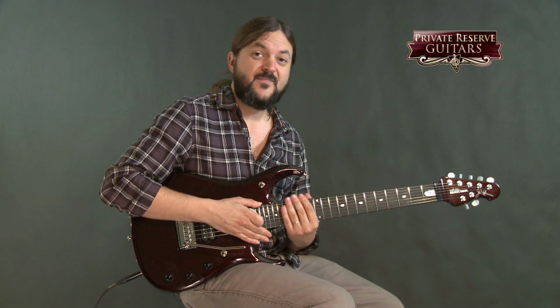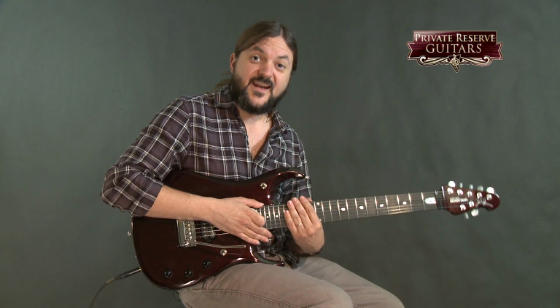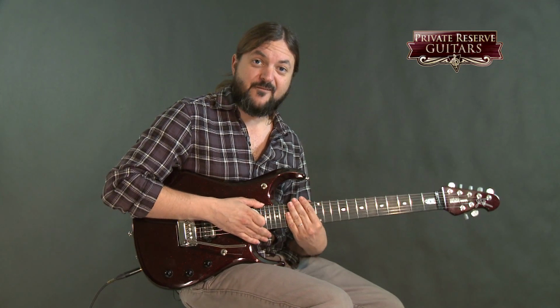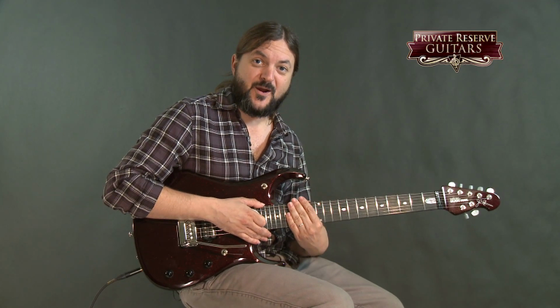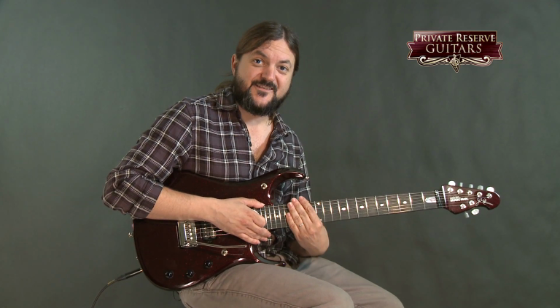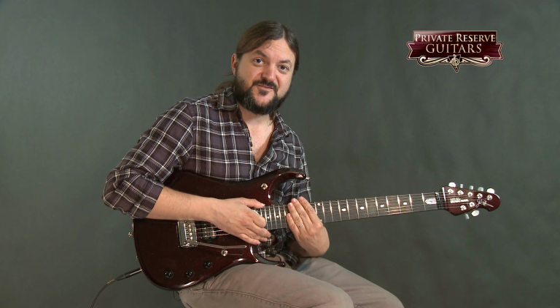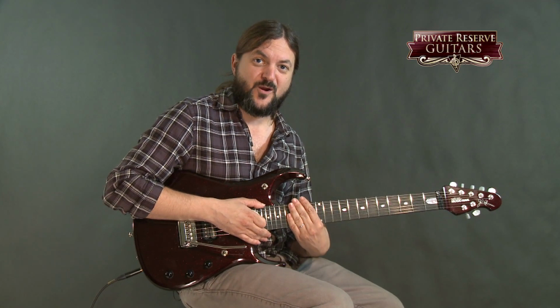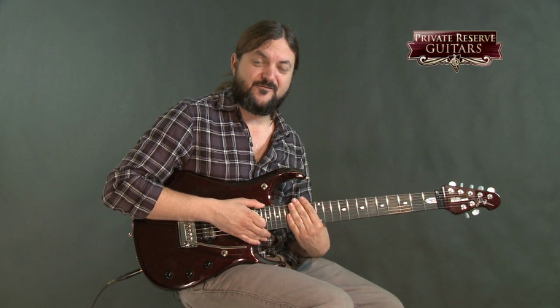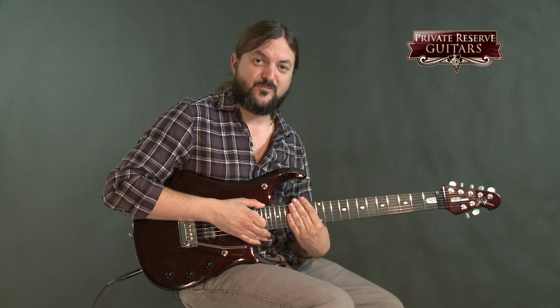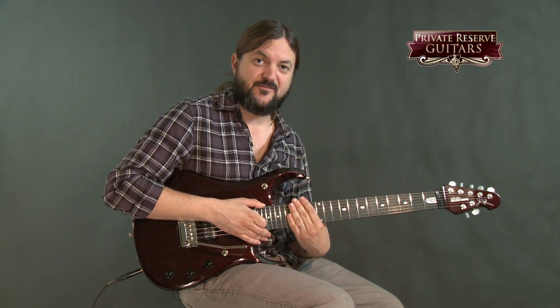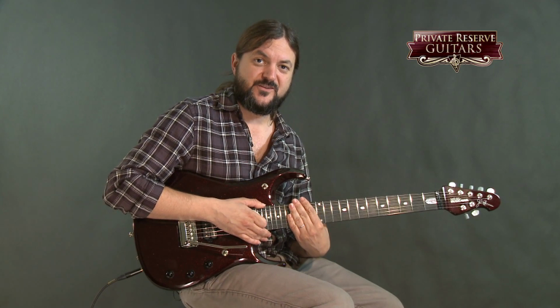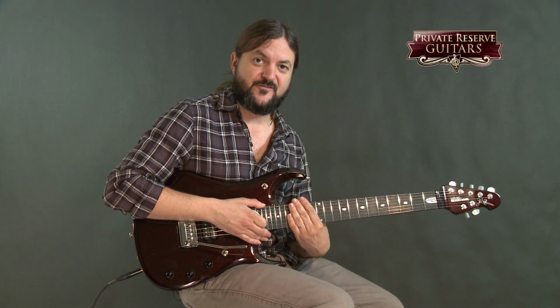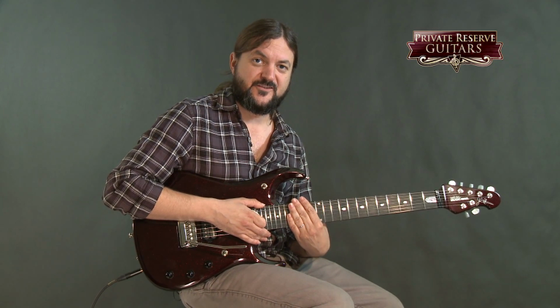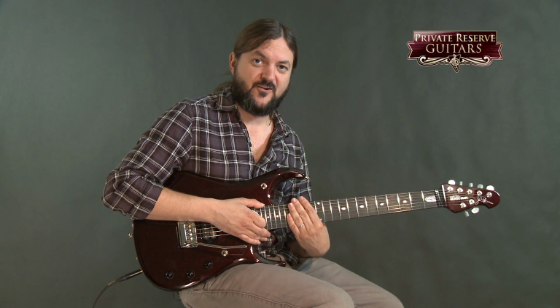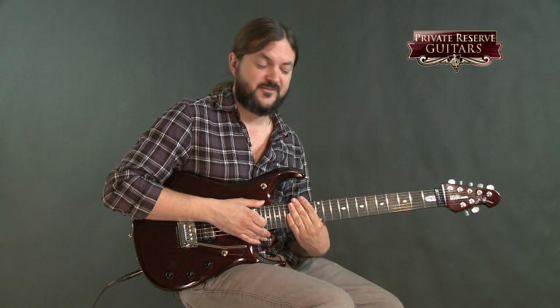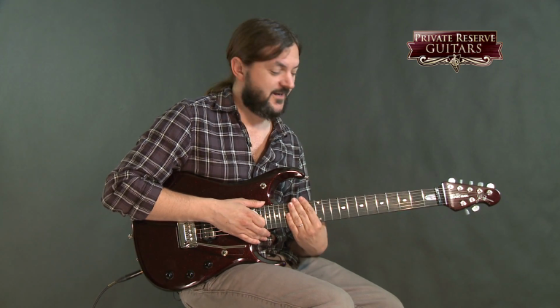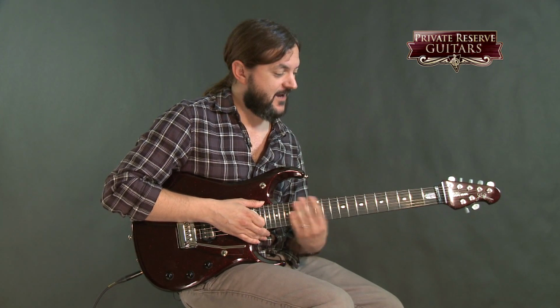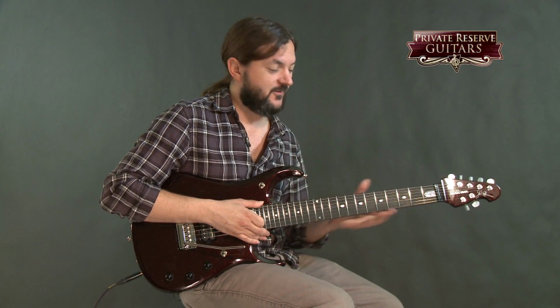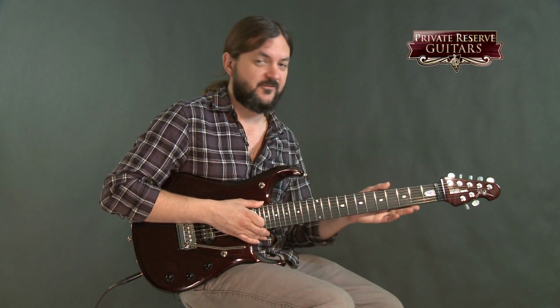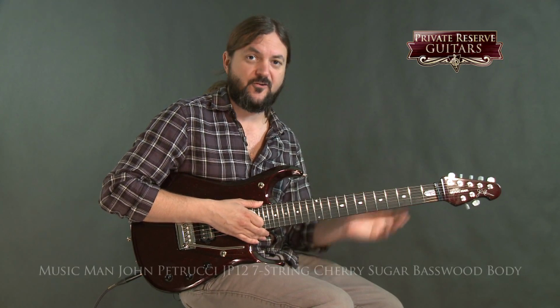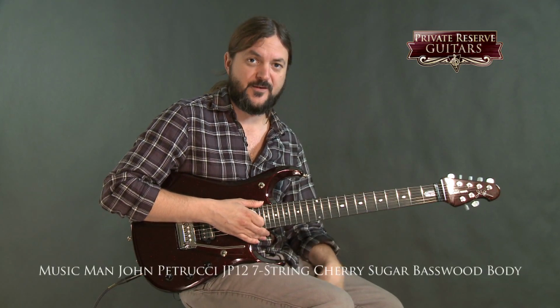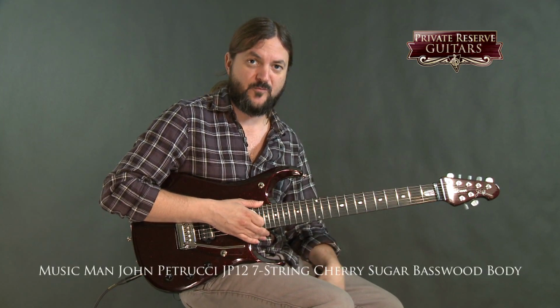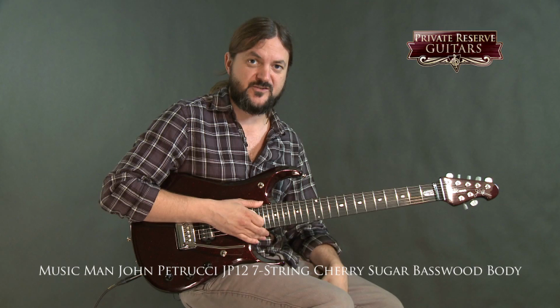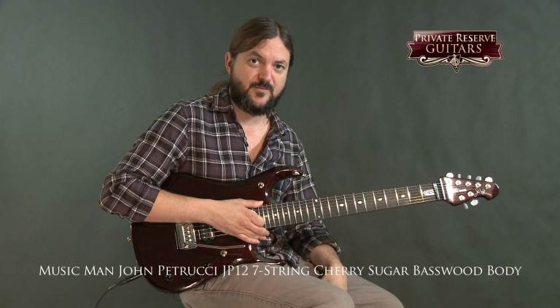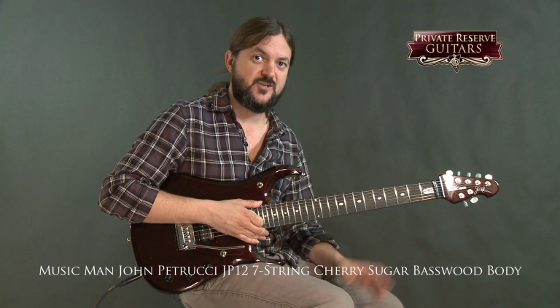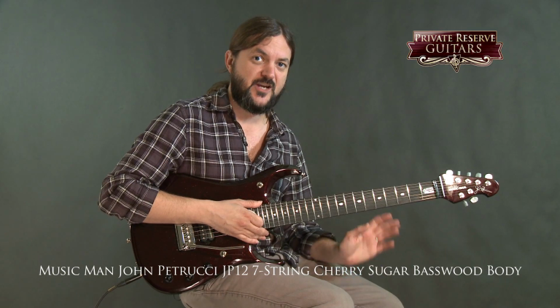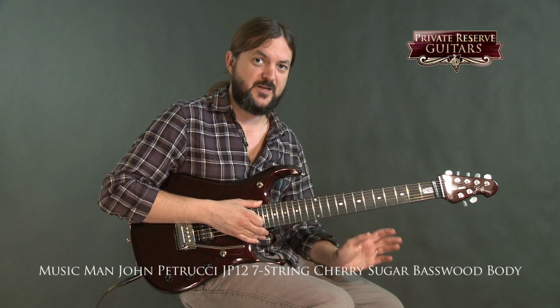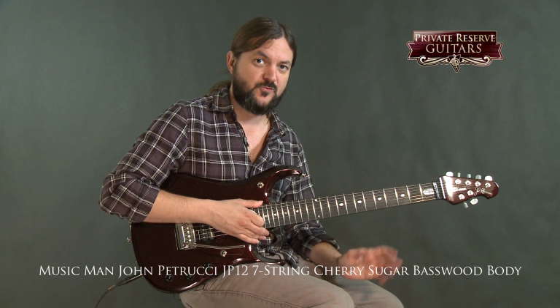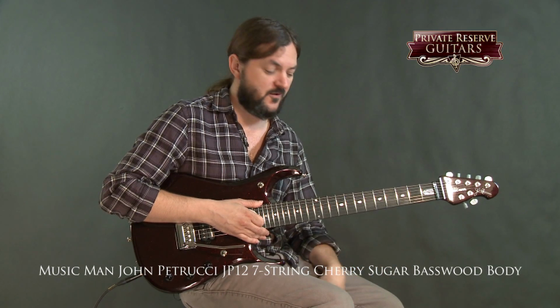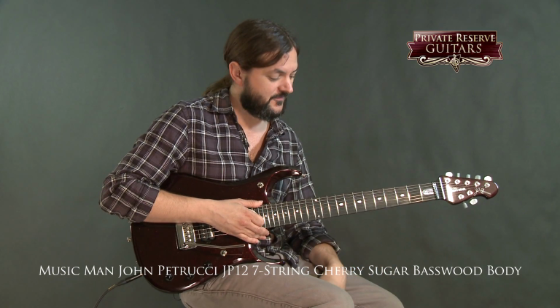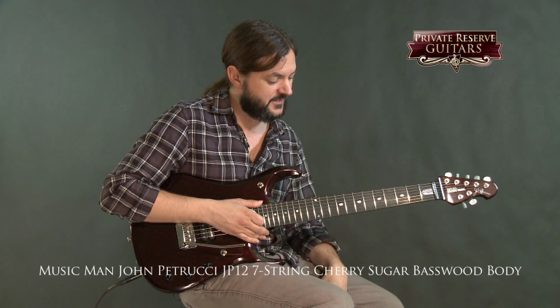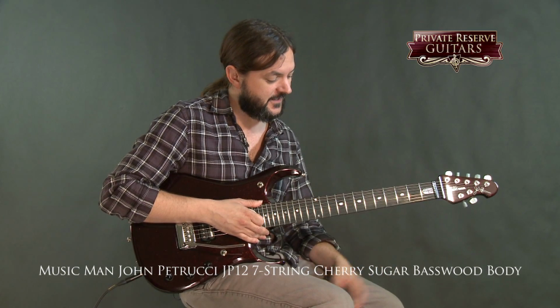Hey everybody, this is Brian from Private Reserve Guitars and today I have a lovely Ernie Ball Music Man JP12 with me.